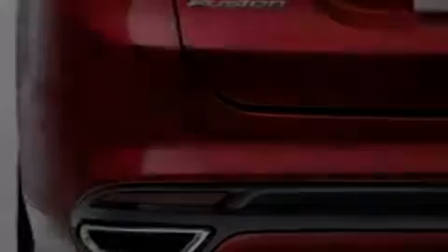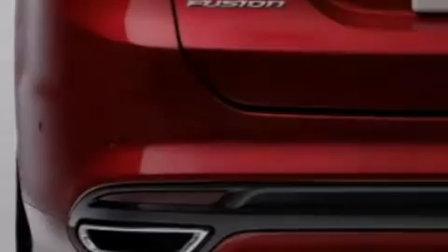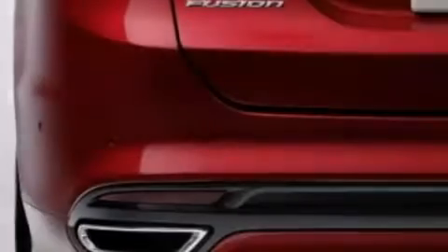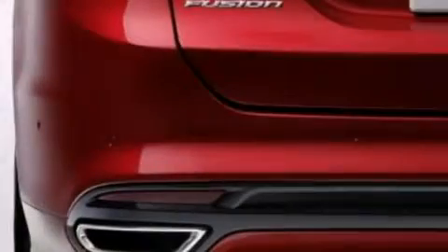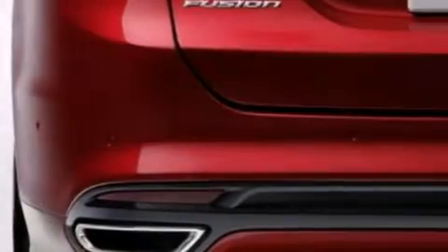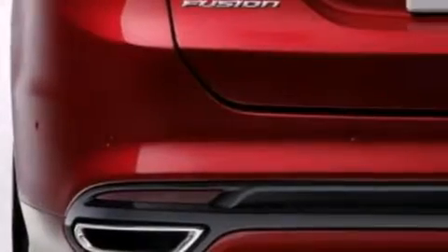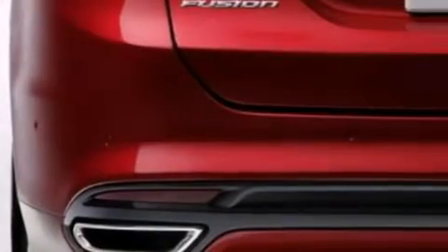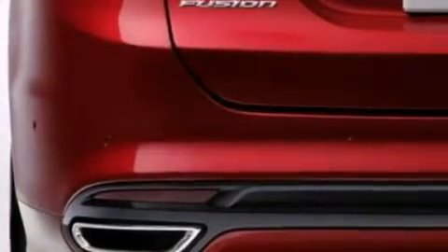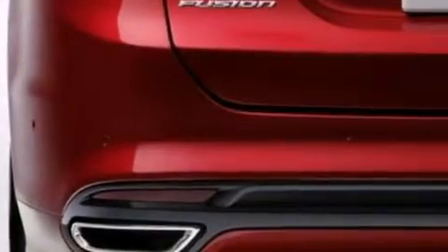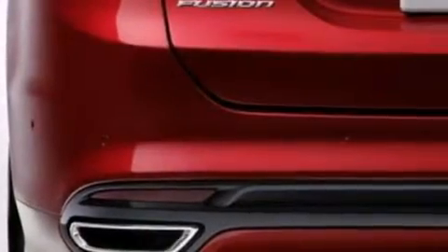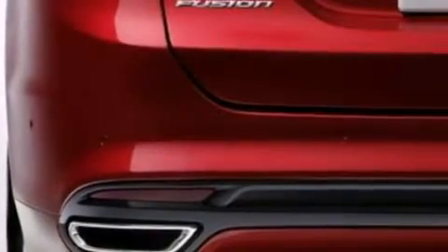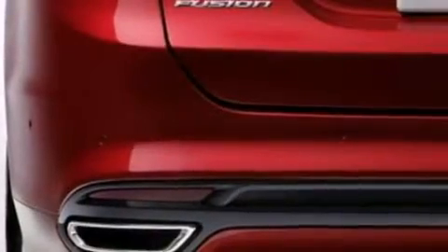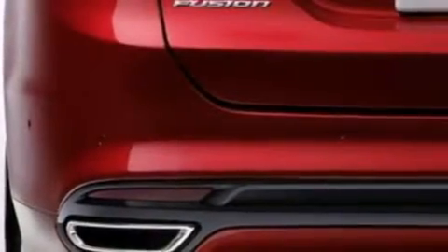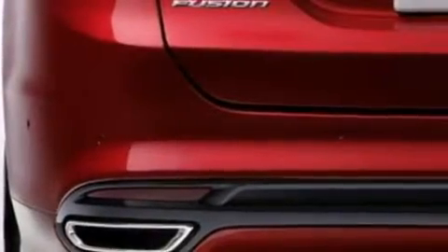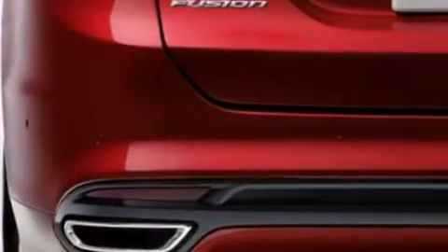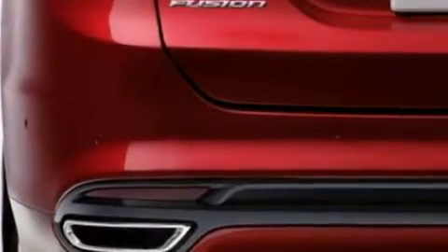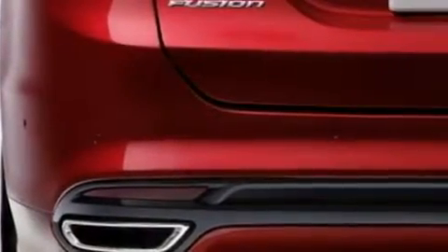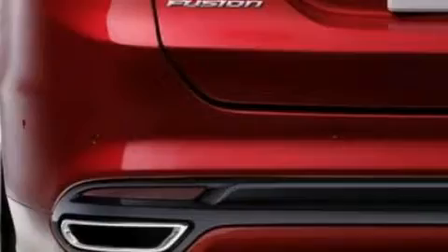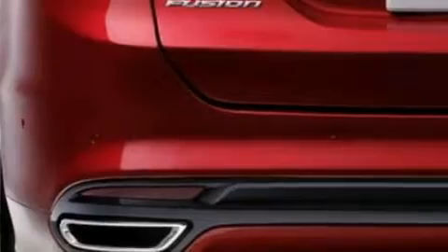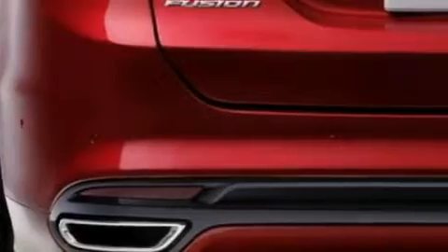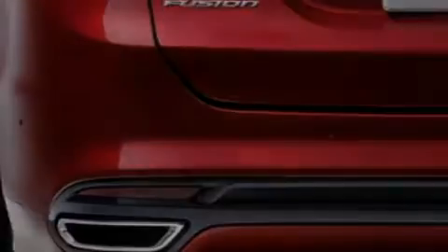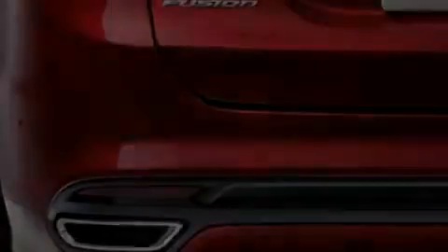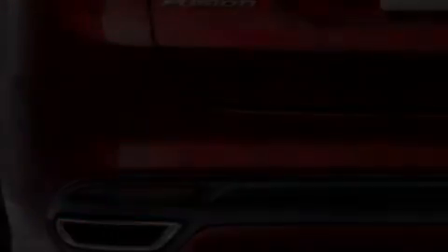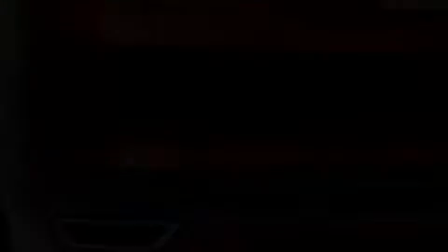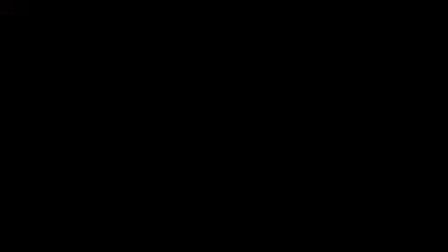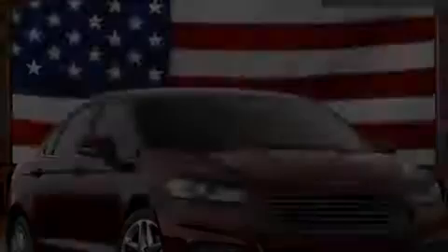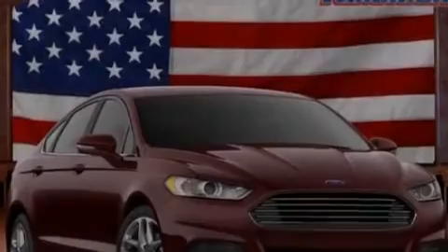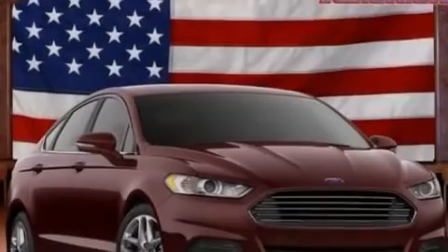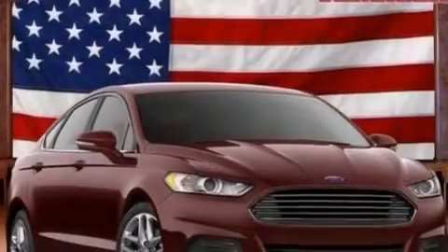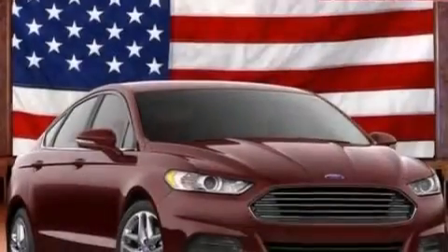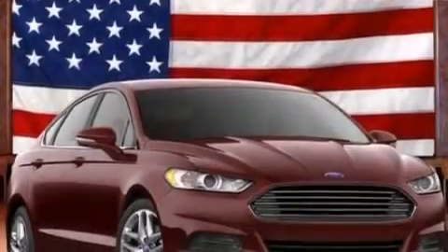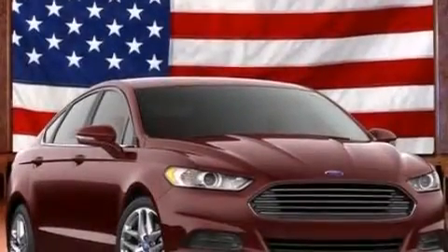Side curtain airbags, rear seat child-proof door locks, air conditioning, and a pass-through rear seat.